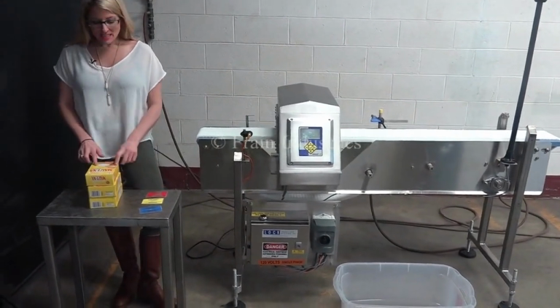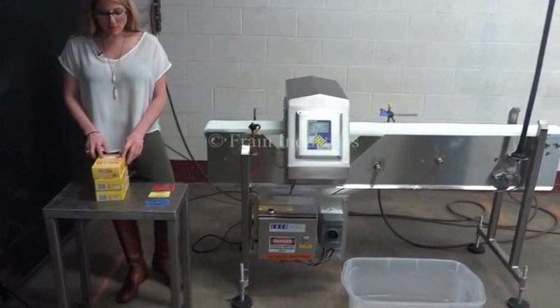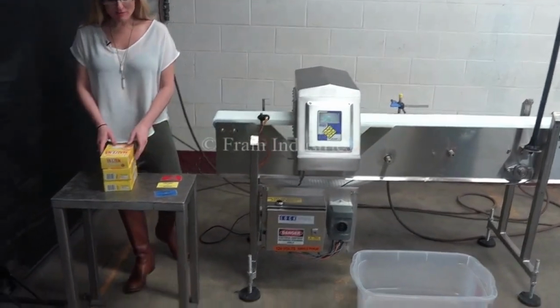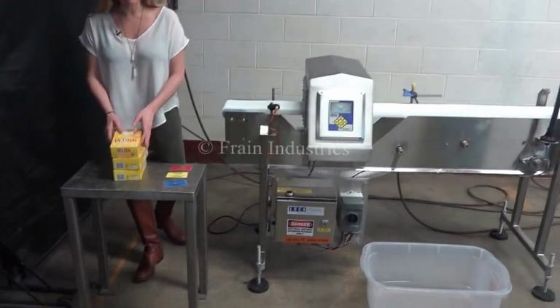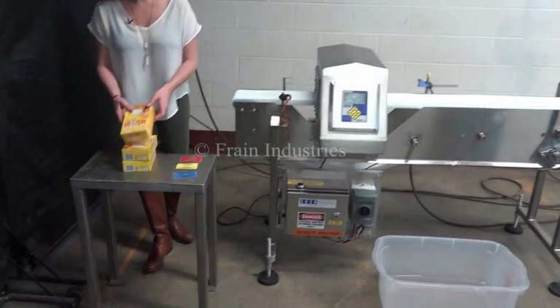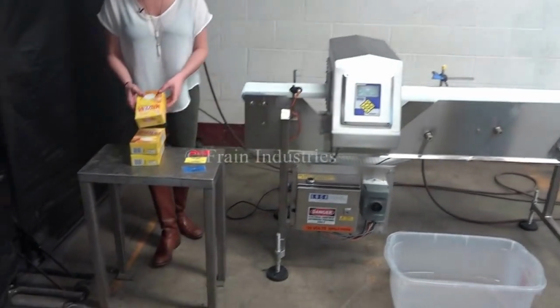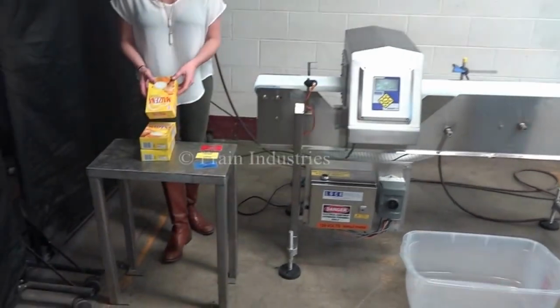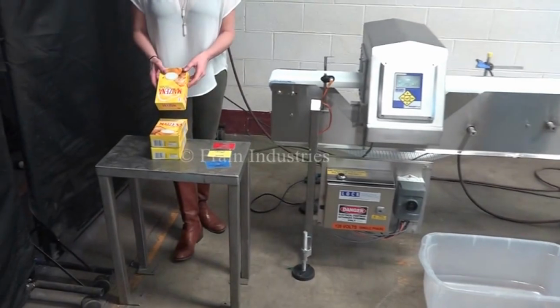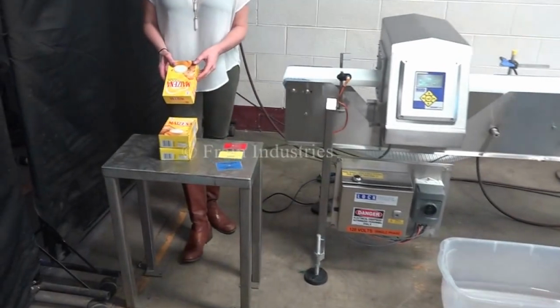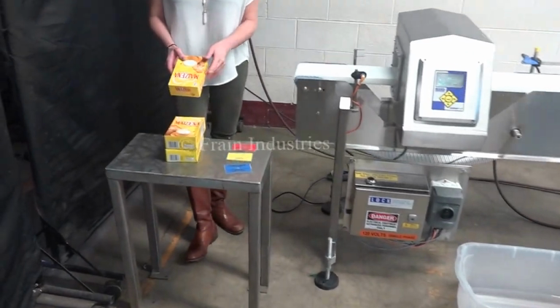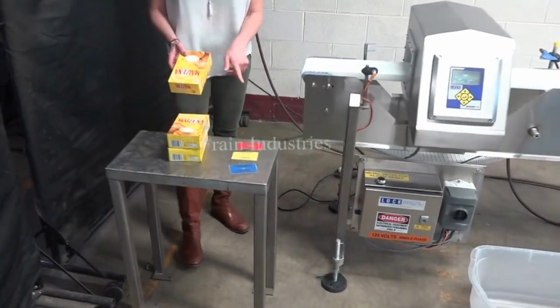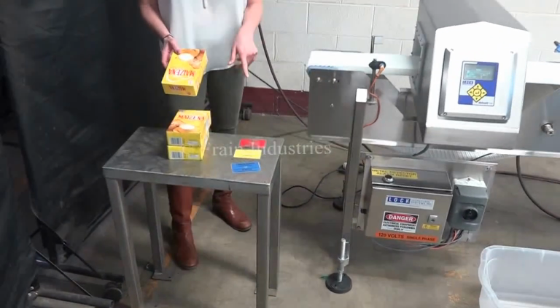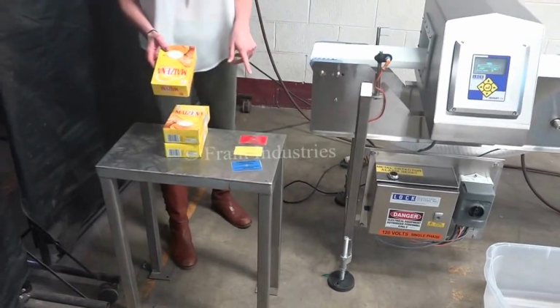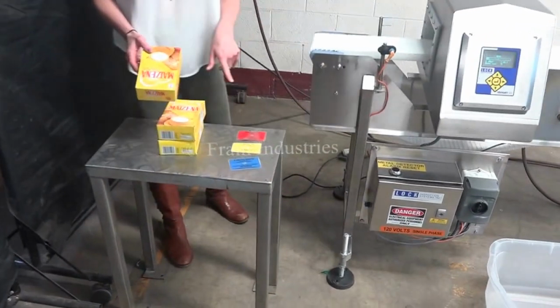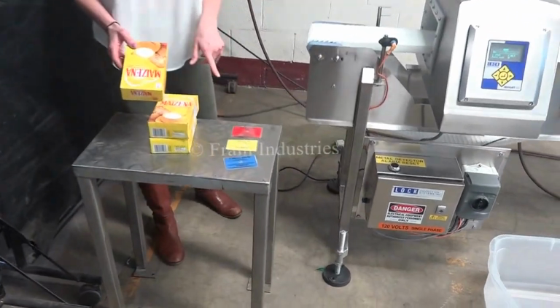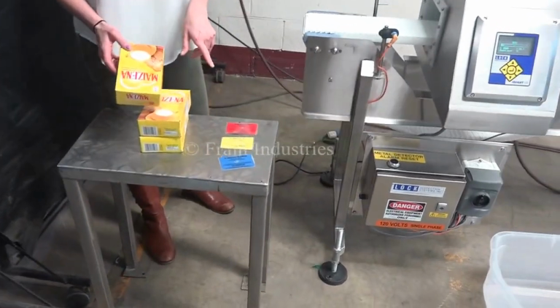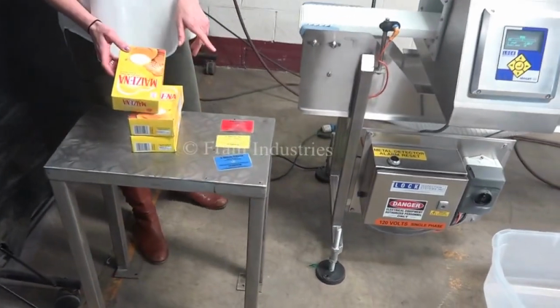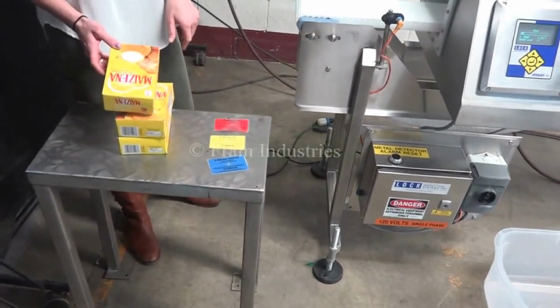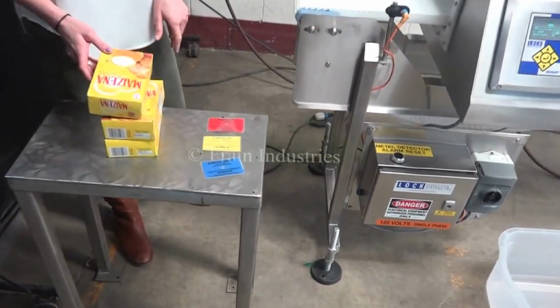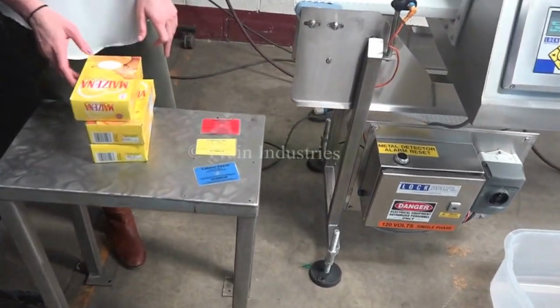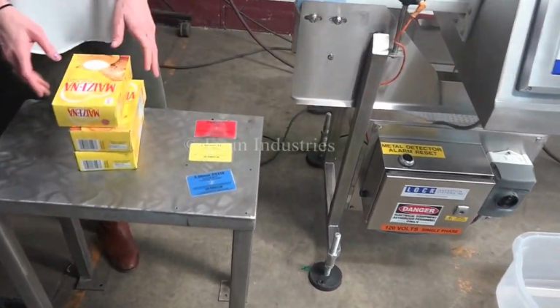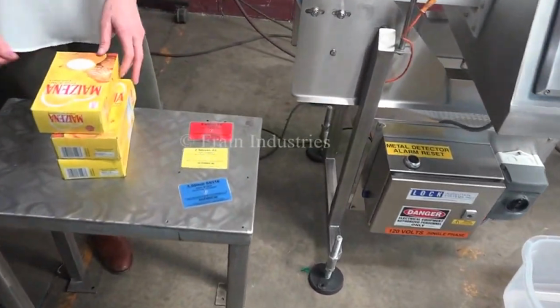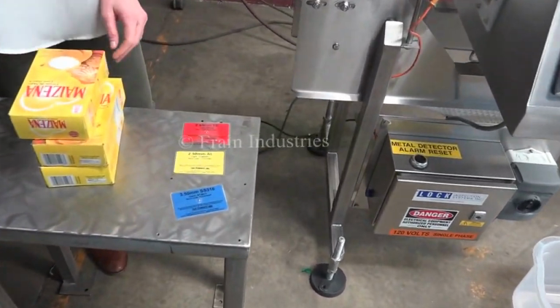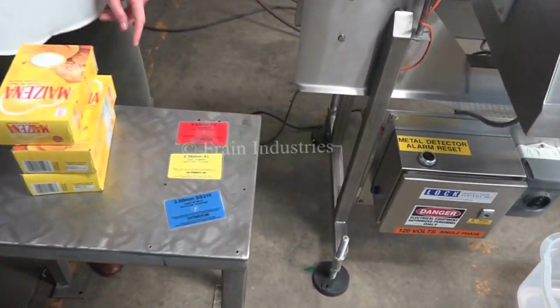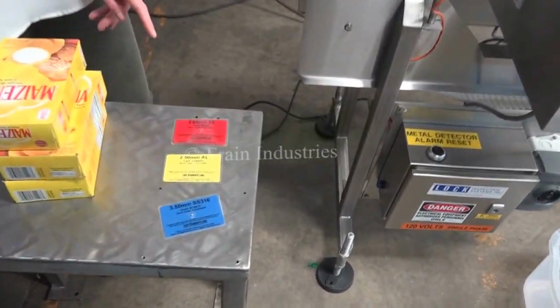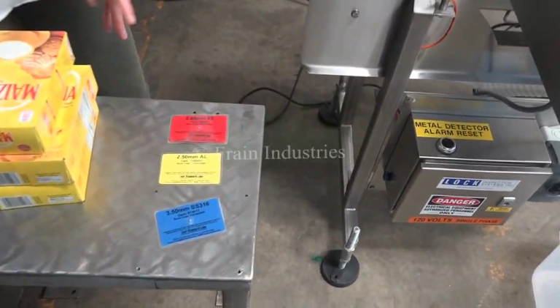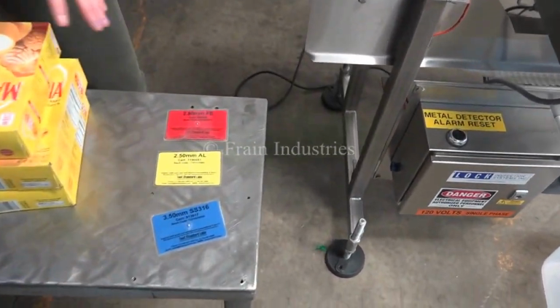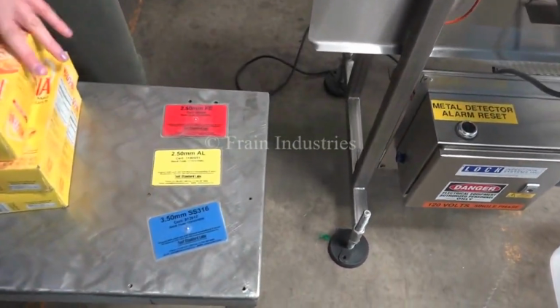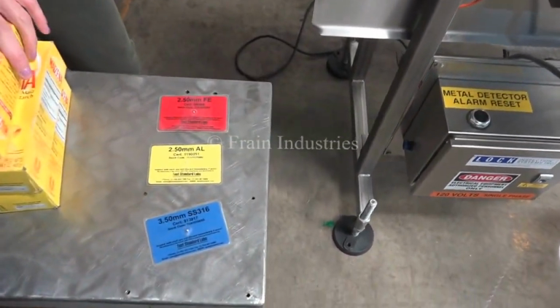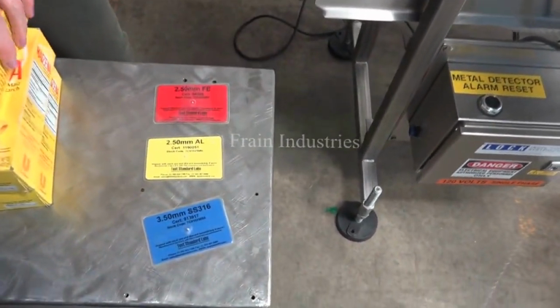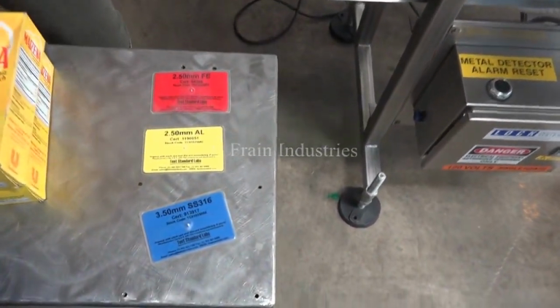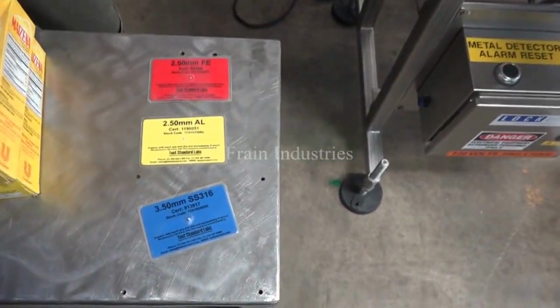Today we'll be running cartons through and testing for ferrous, non-ferrous, and stainless steel.